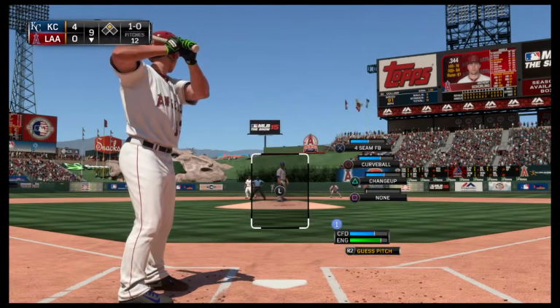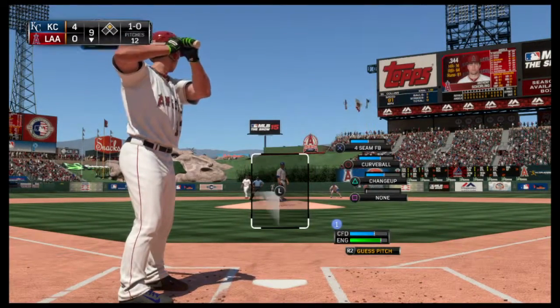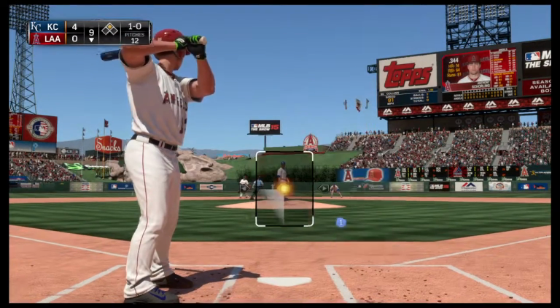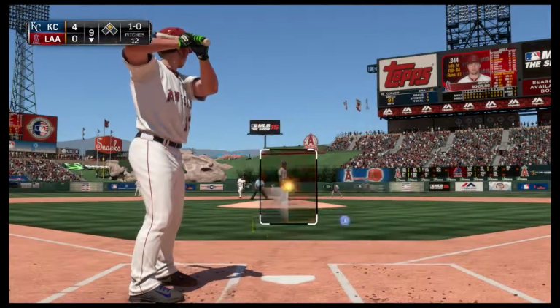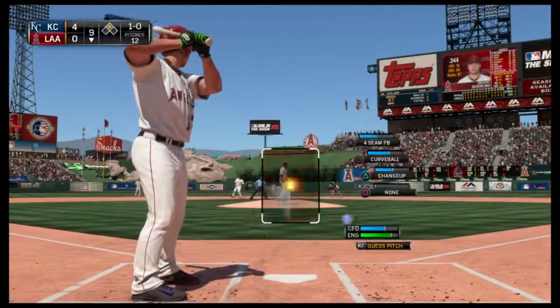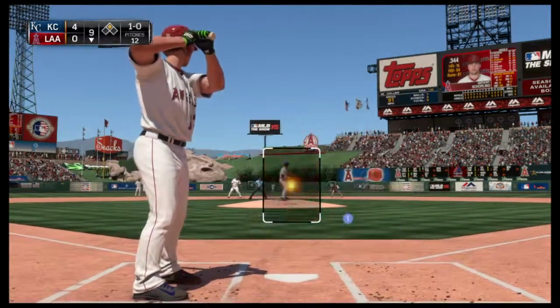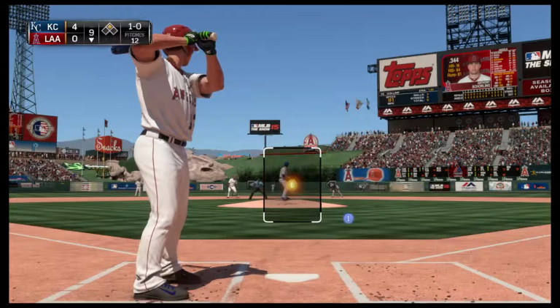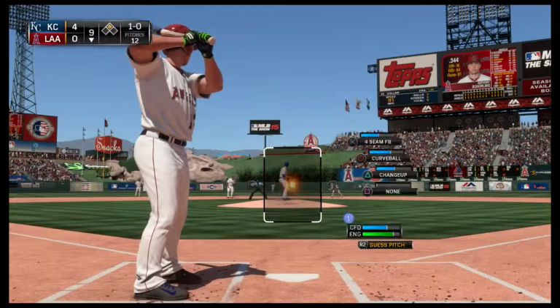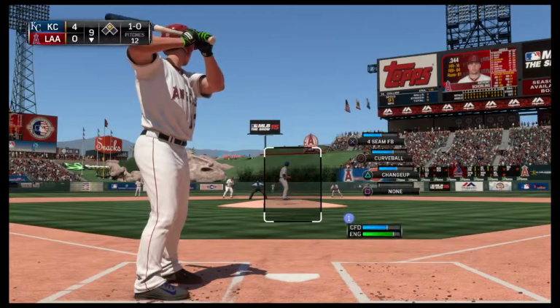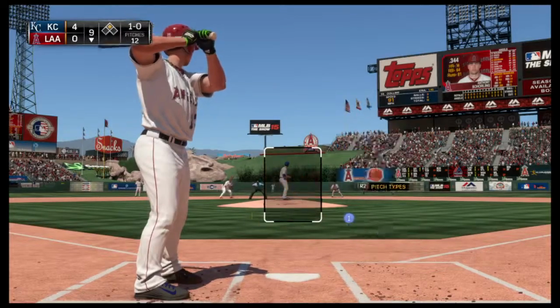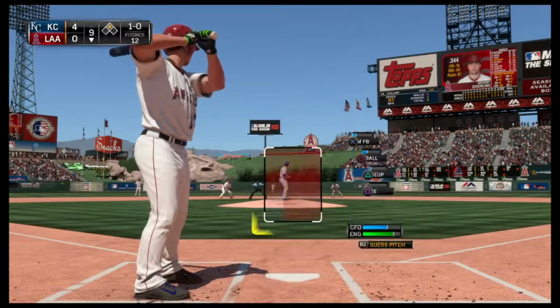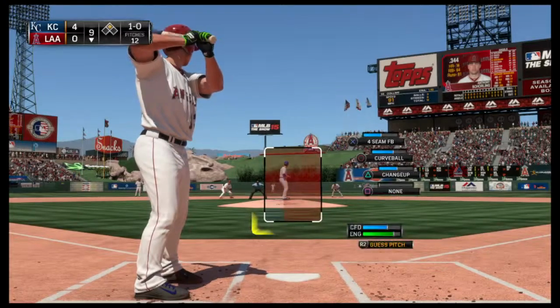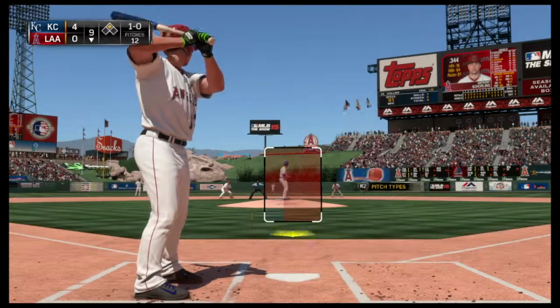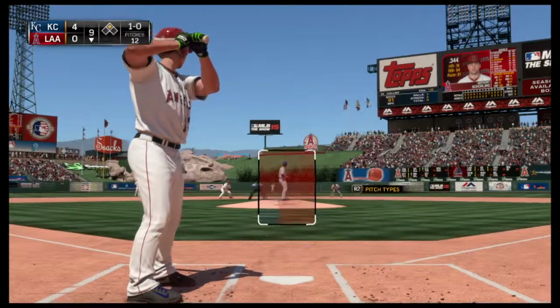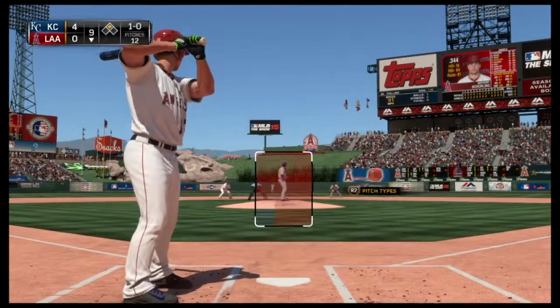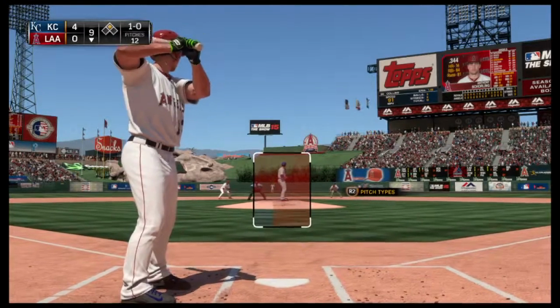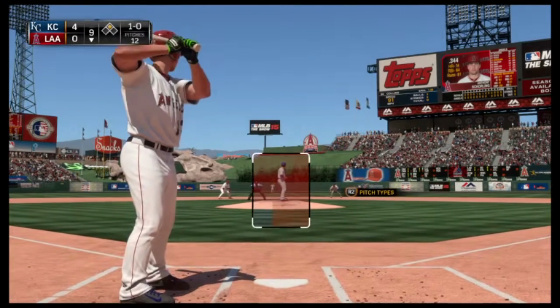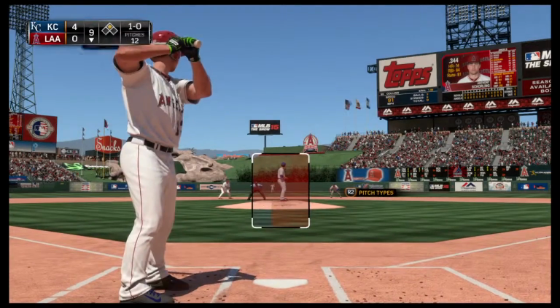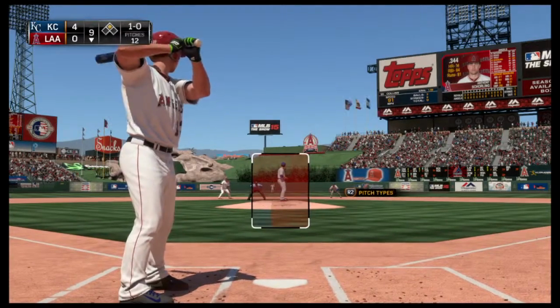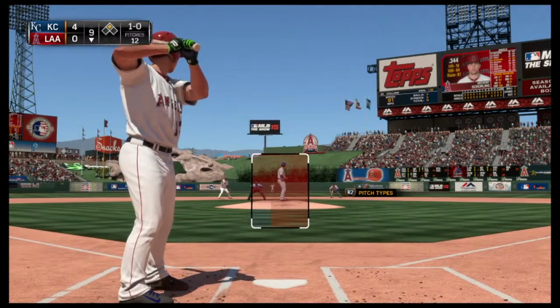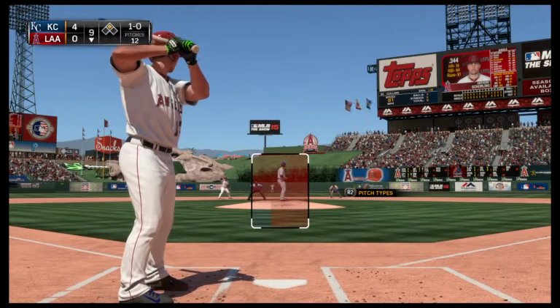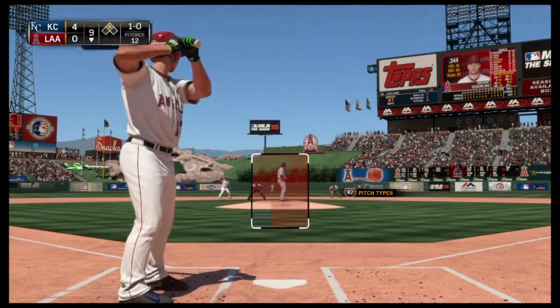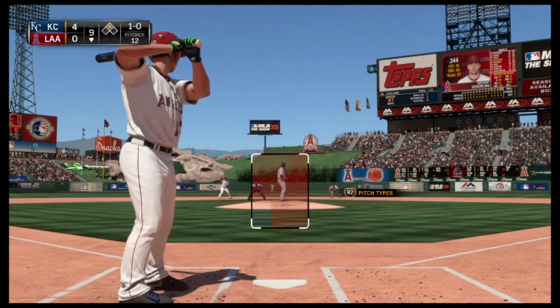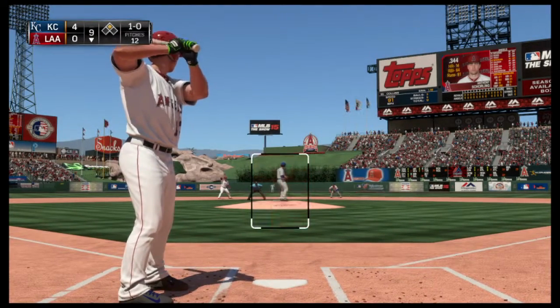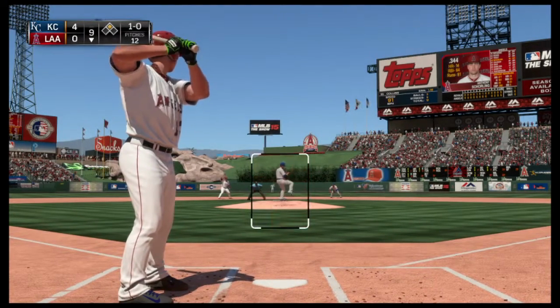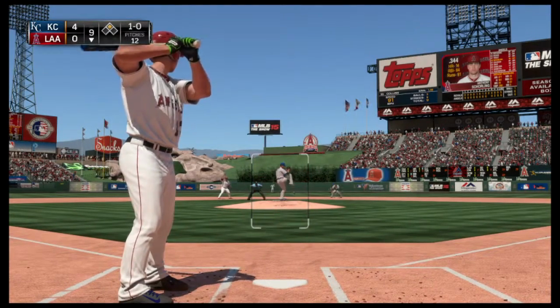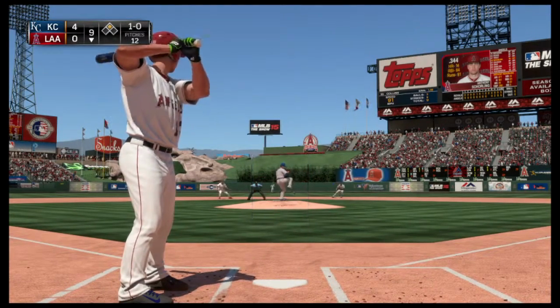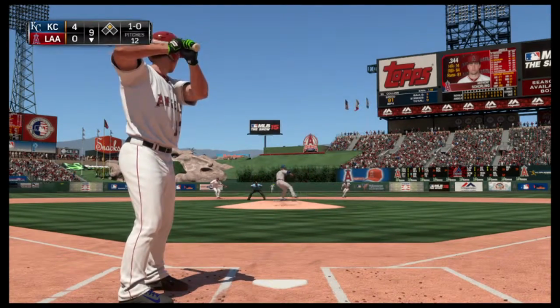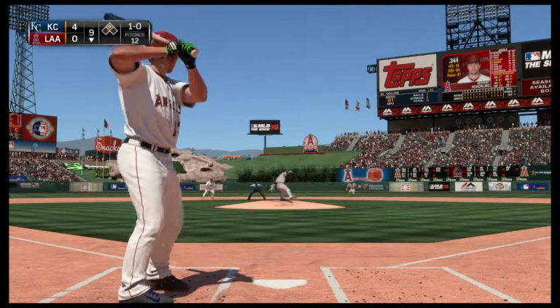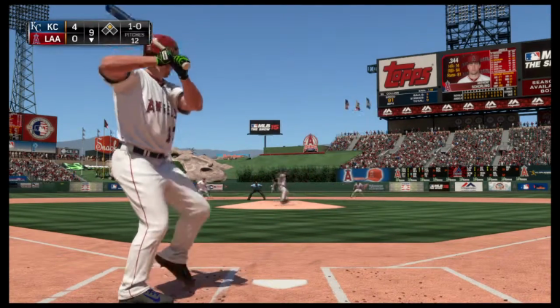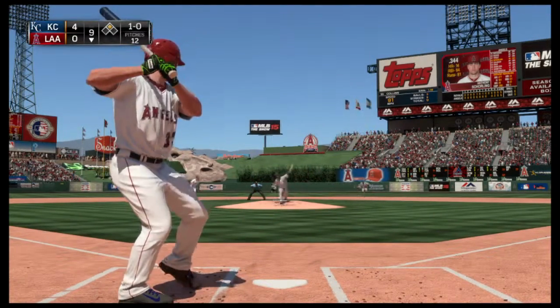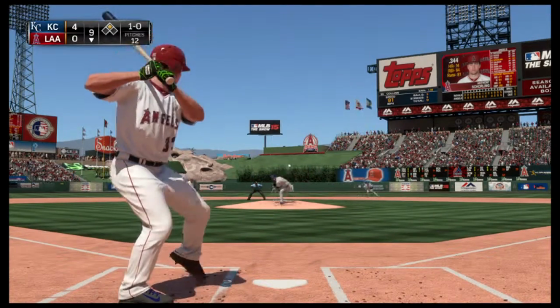Well, you know, if there's anybody in this lineup capable of getting a rally started, this is the guy right here.